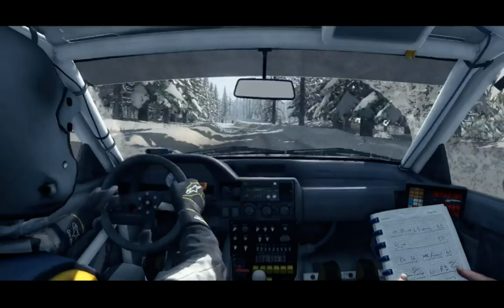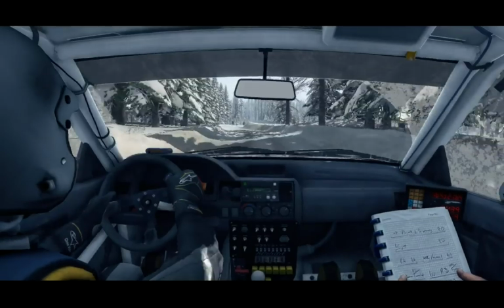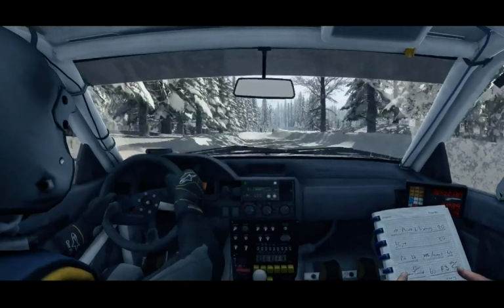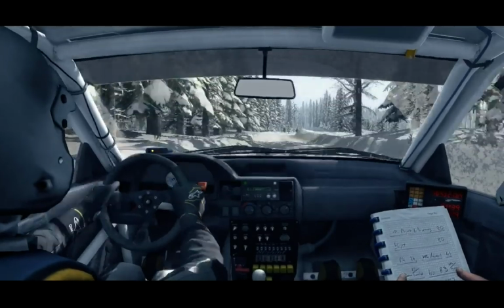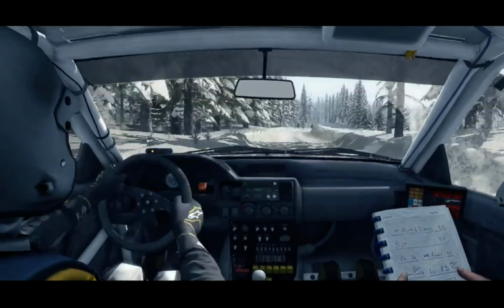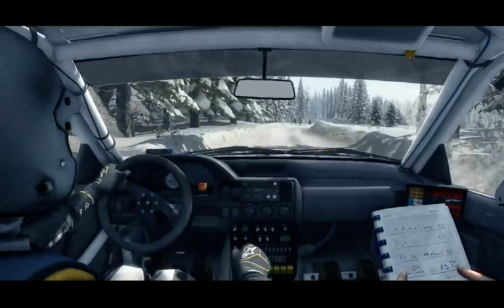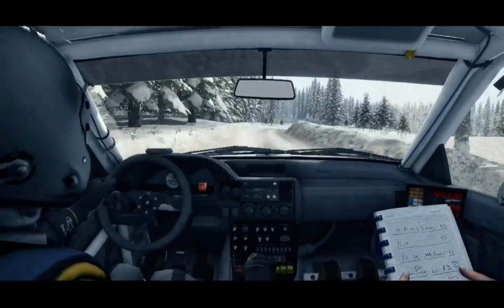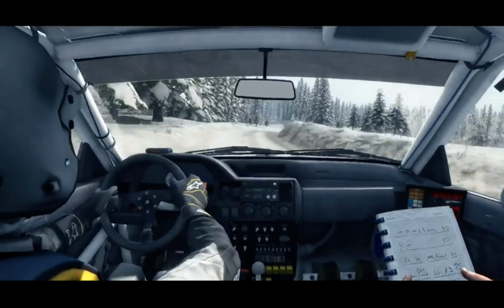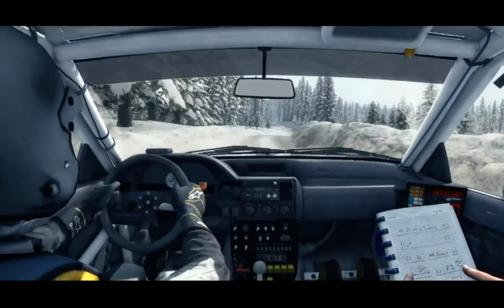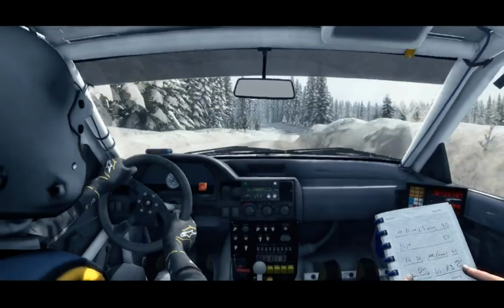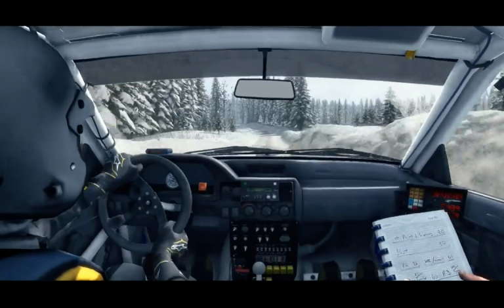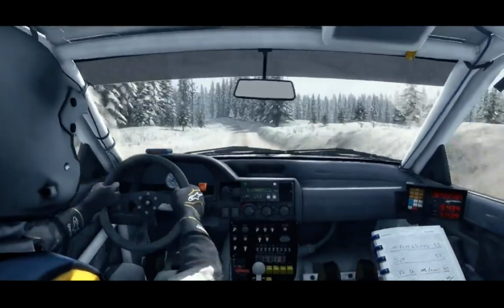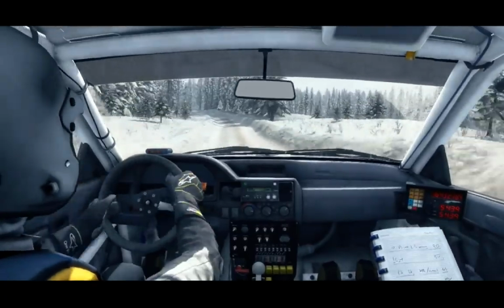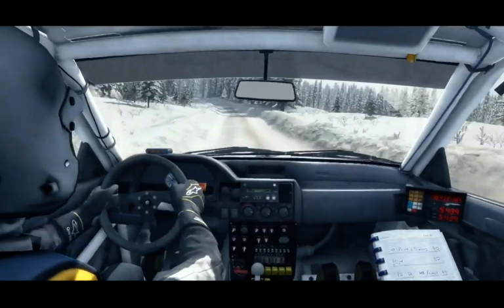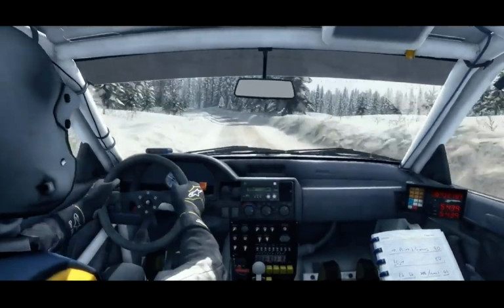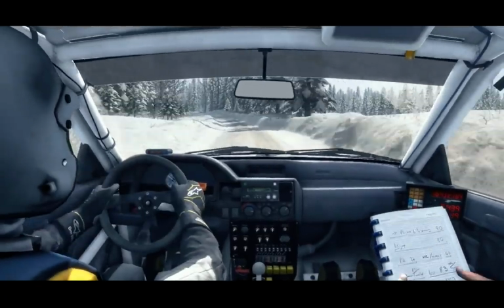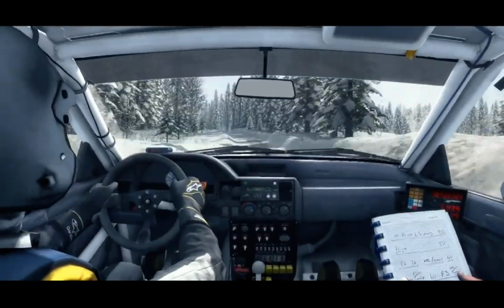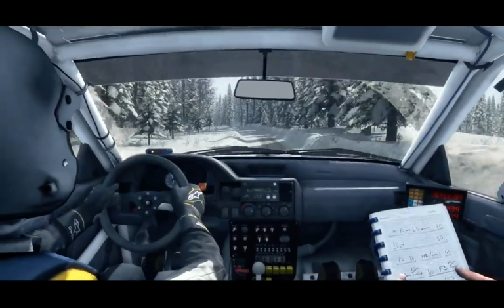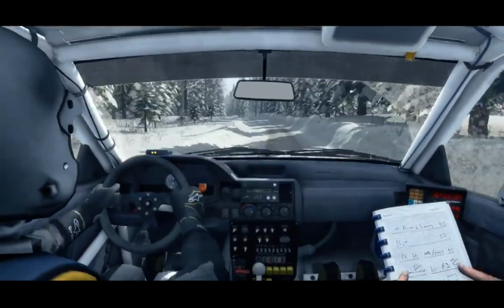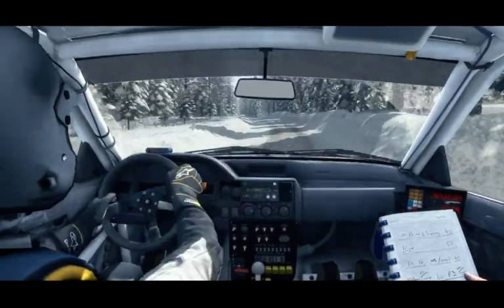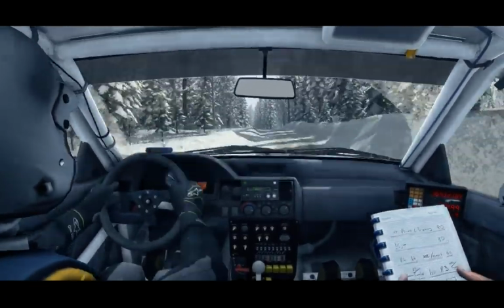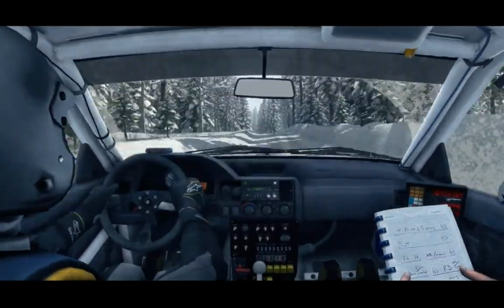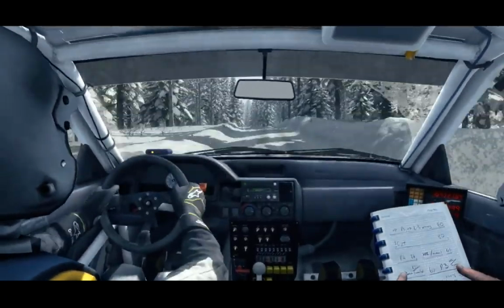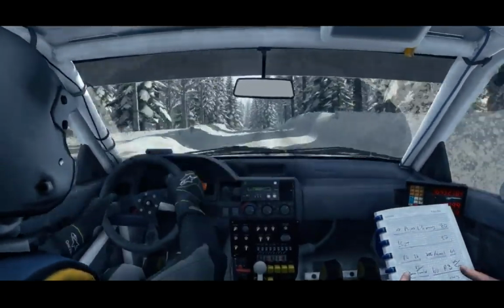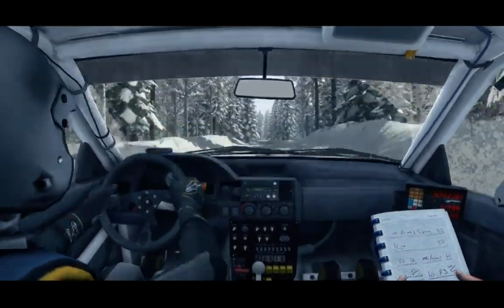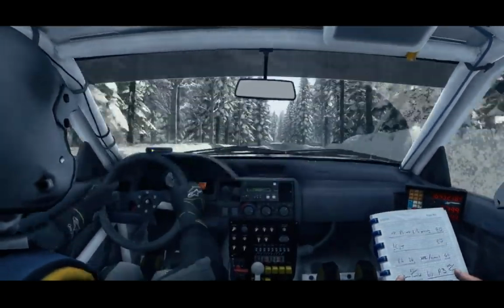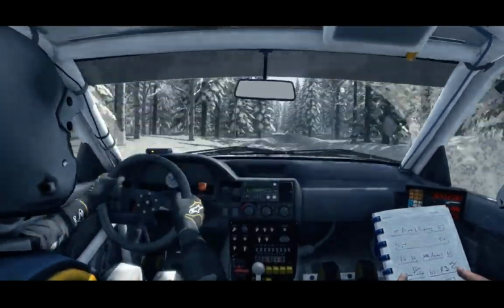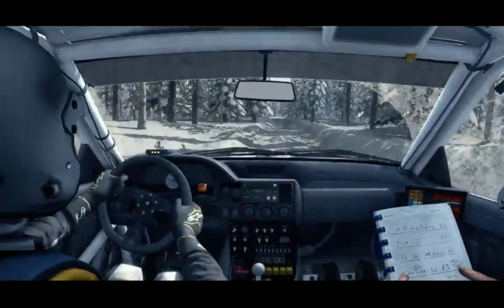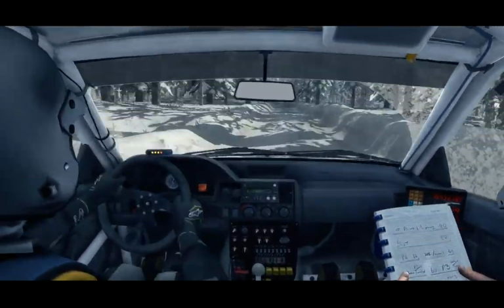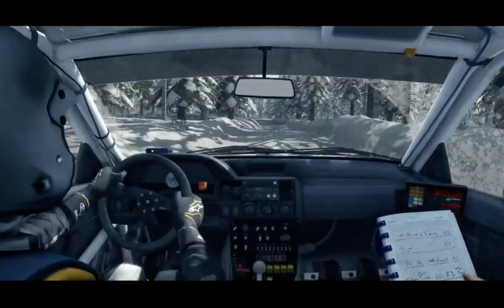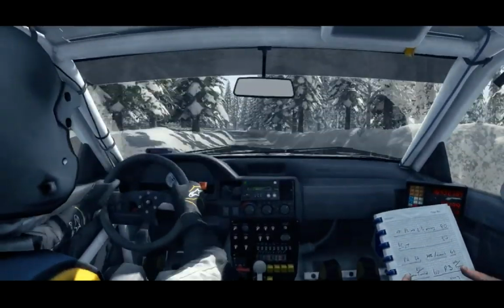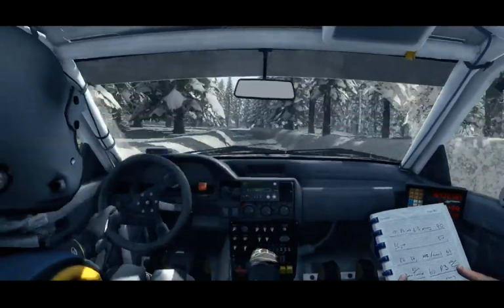60 over Bump, left 5, Crest, 60 over small Crest, and keep left over Crest, into right 2 long.